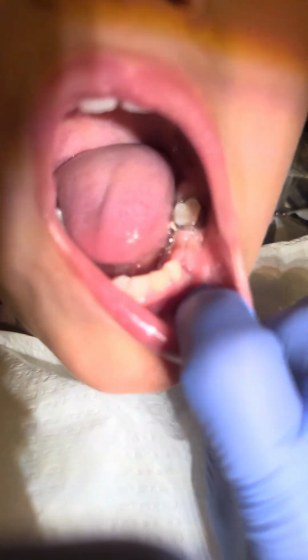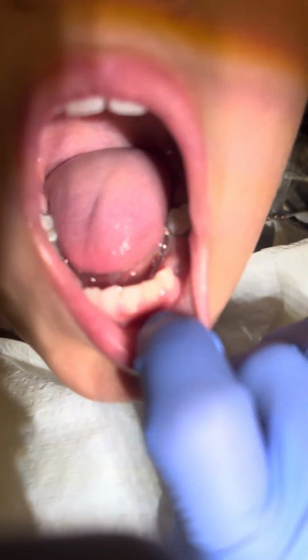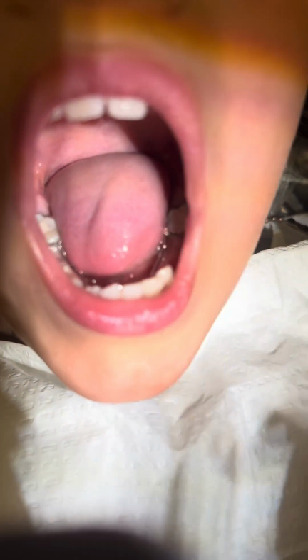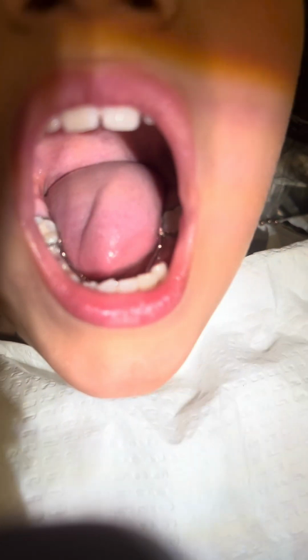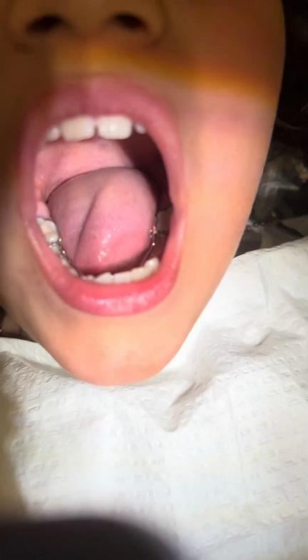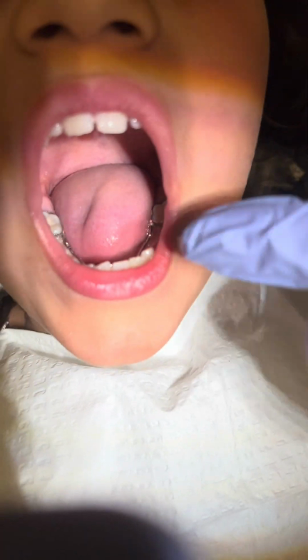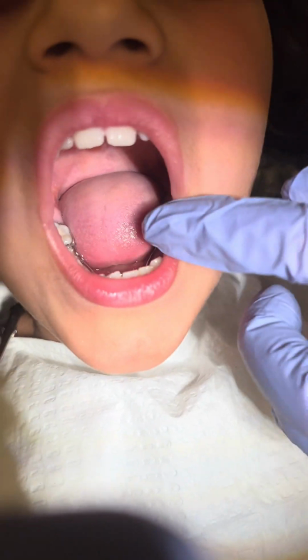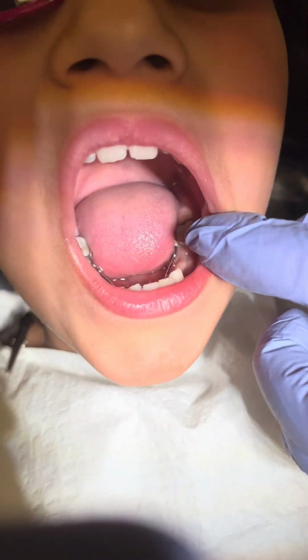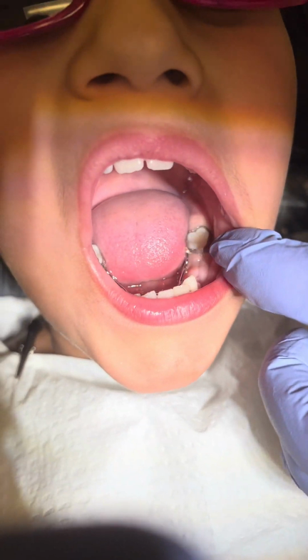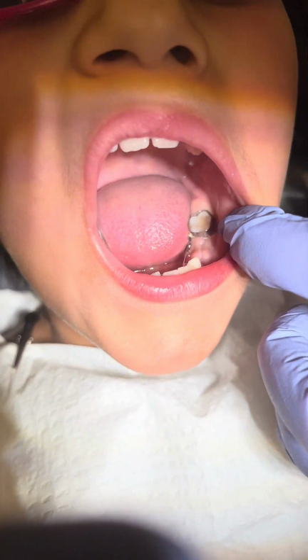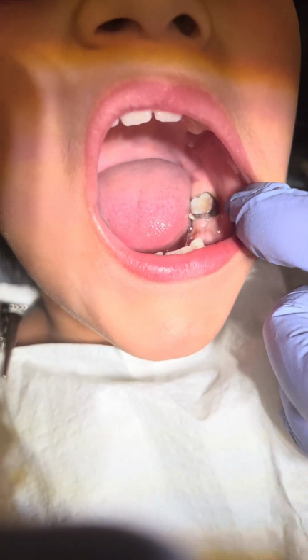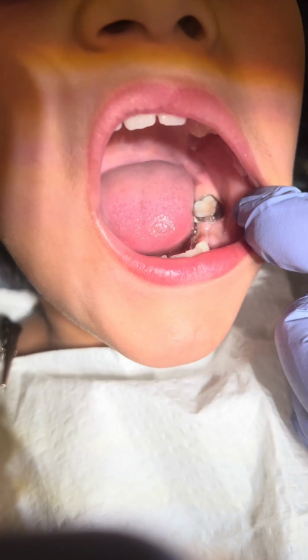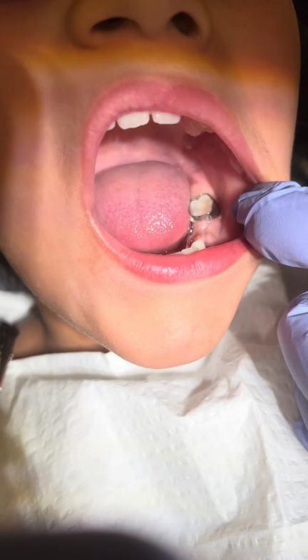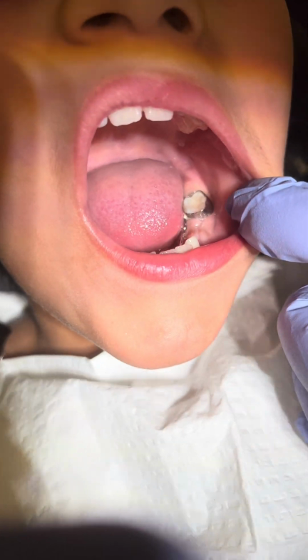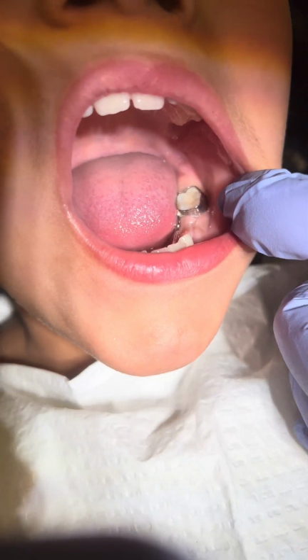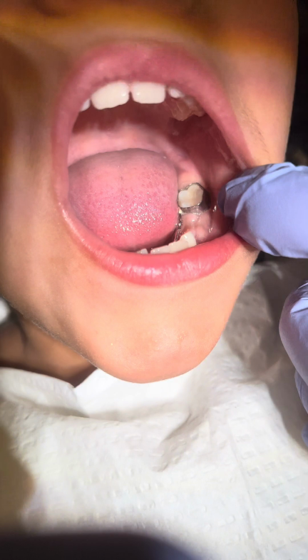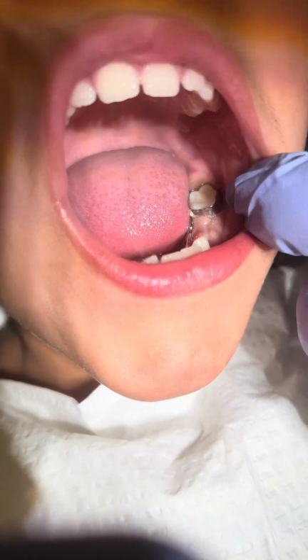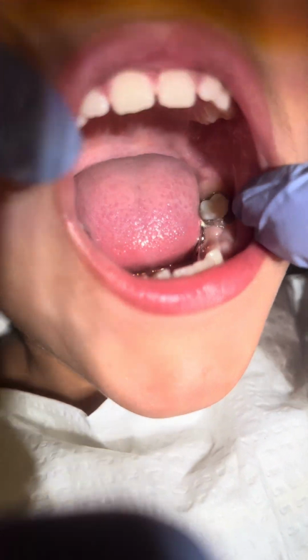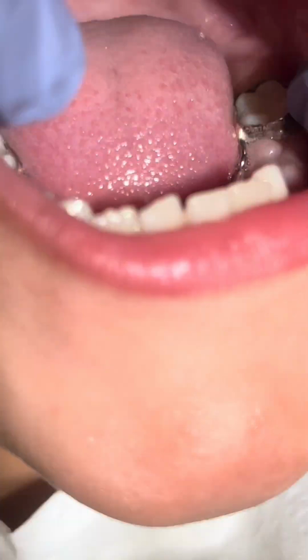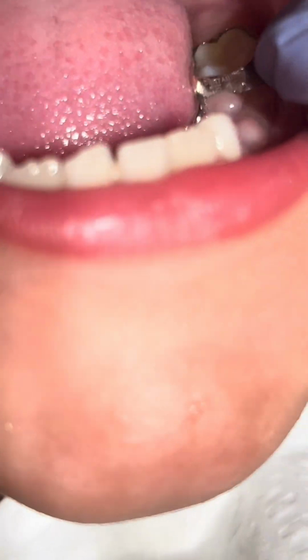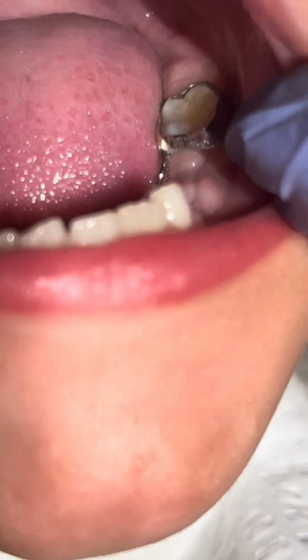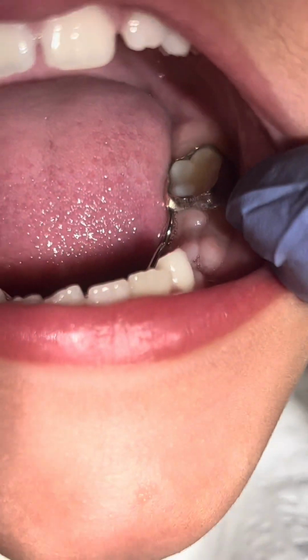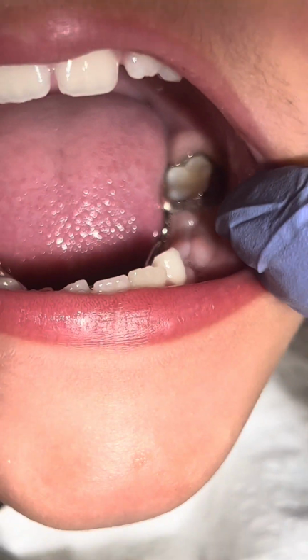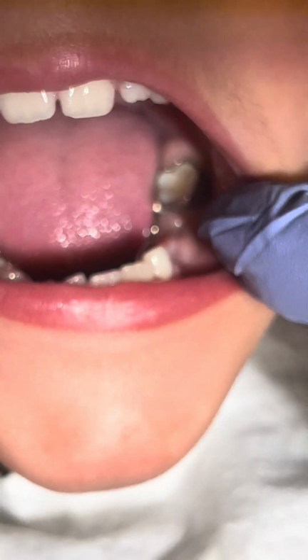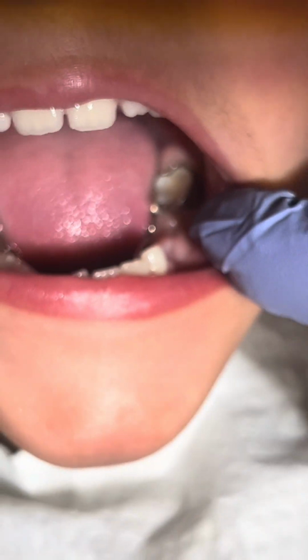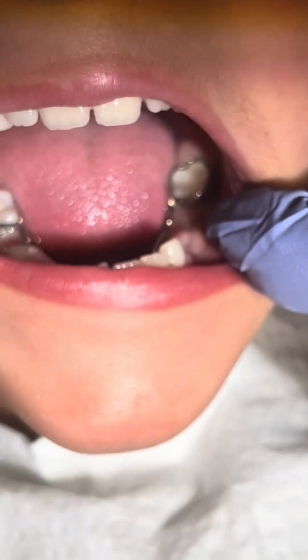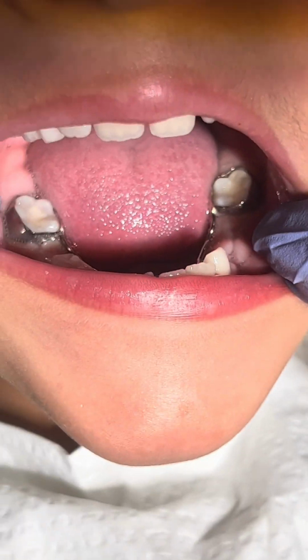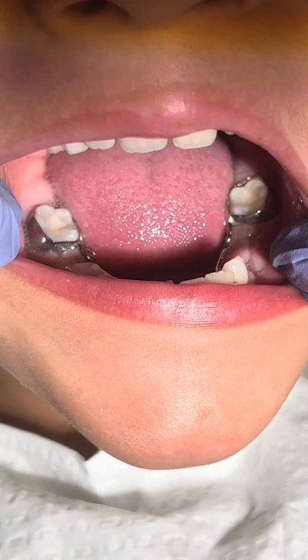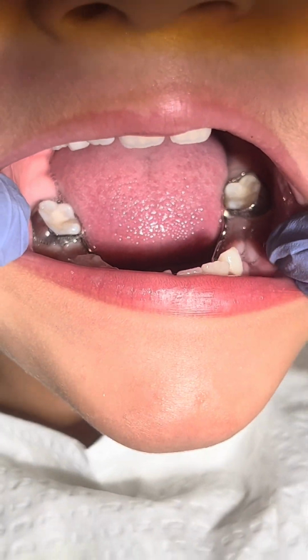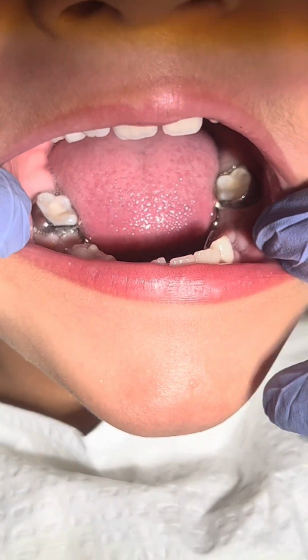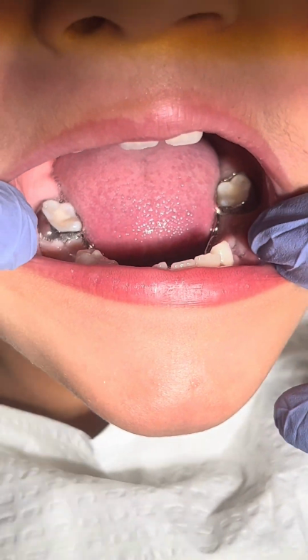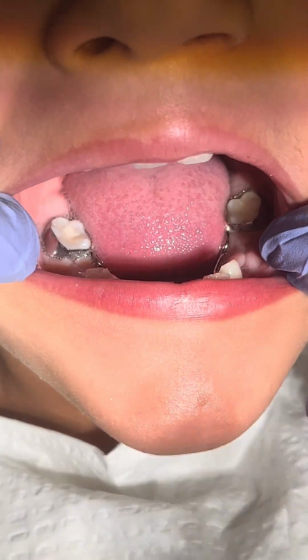This appliance is generally not used until after the mandibular permanent incisors have erupted.